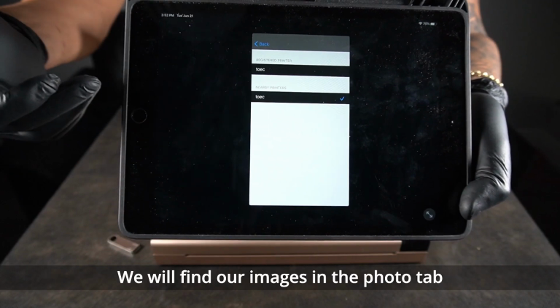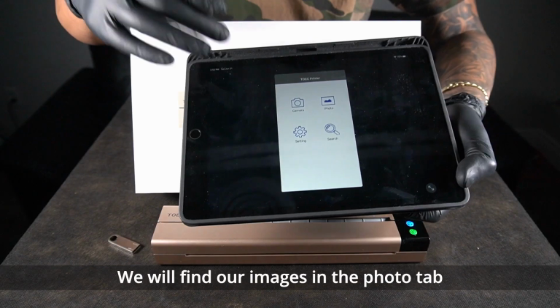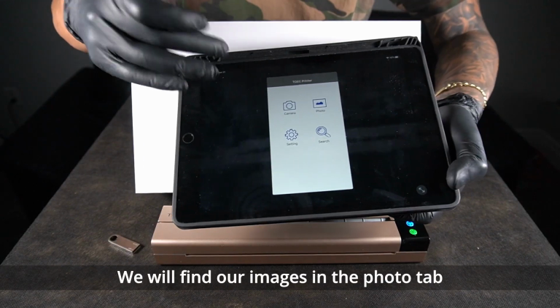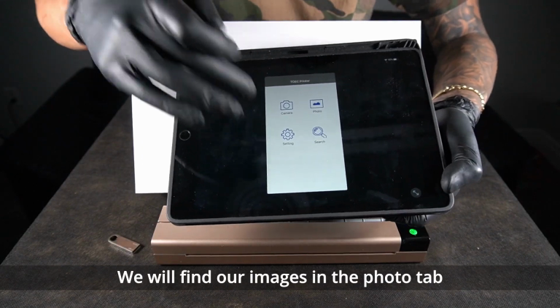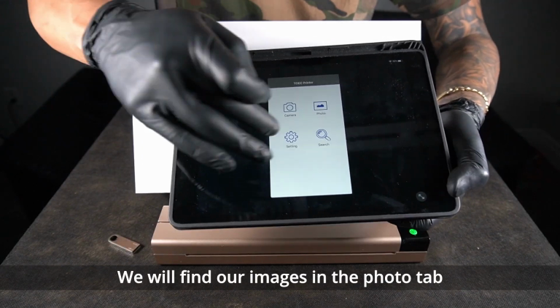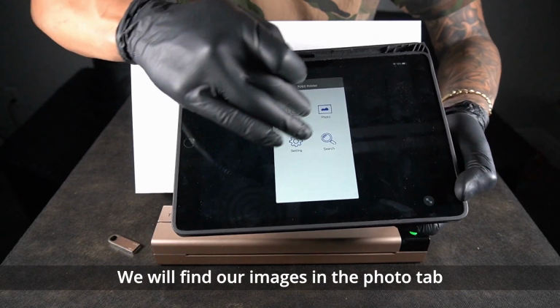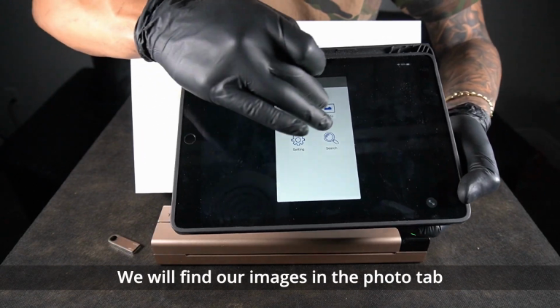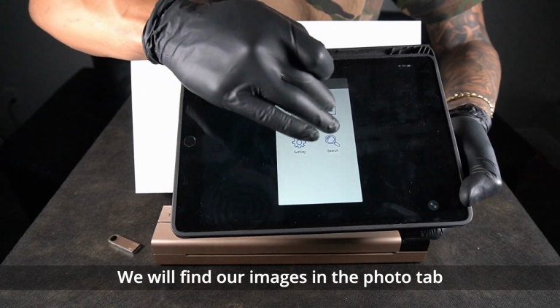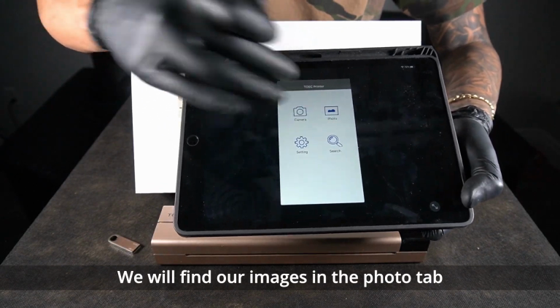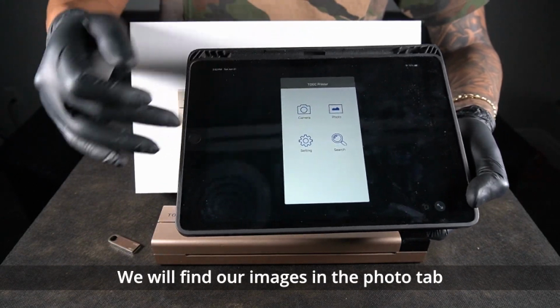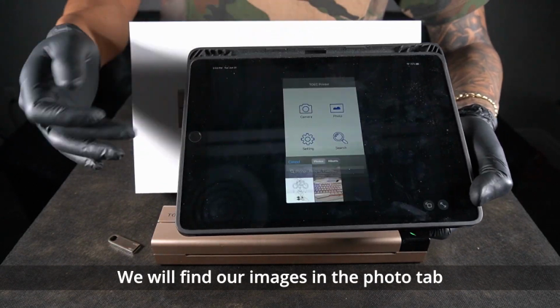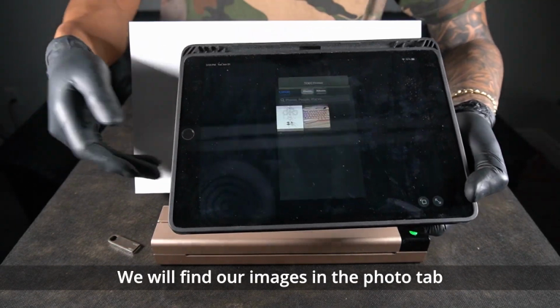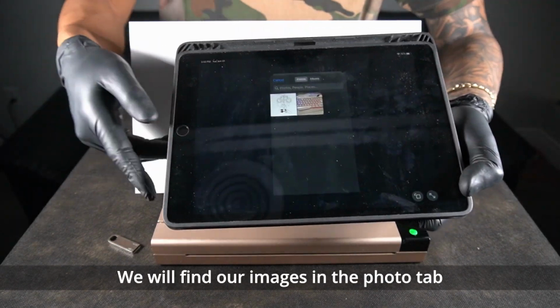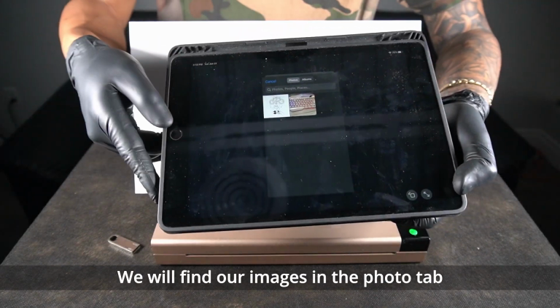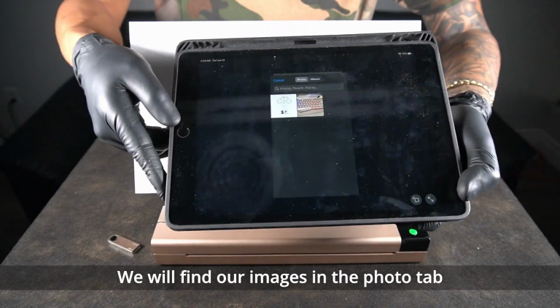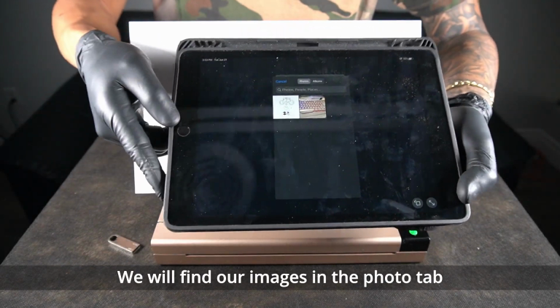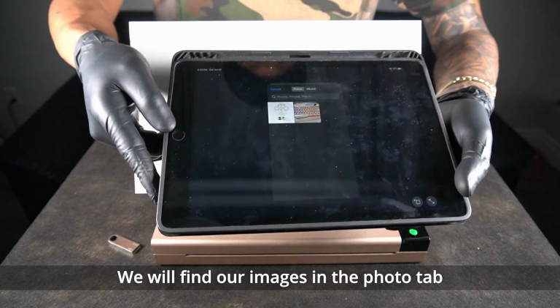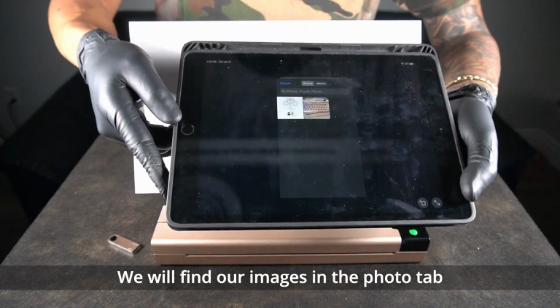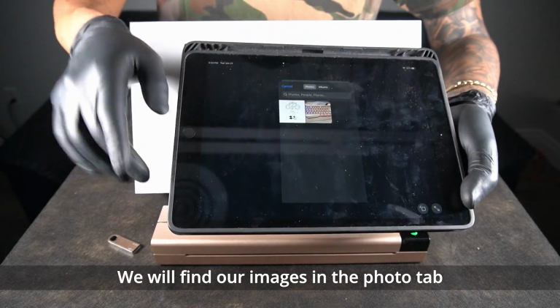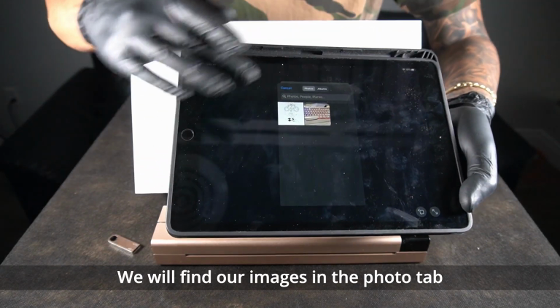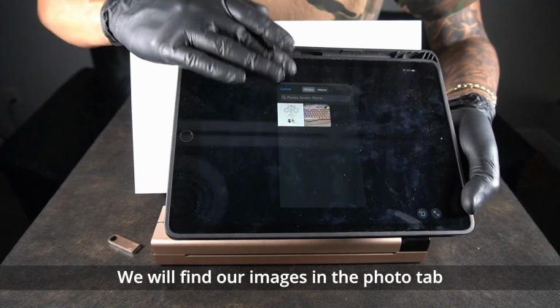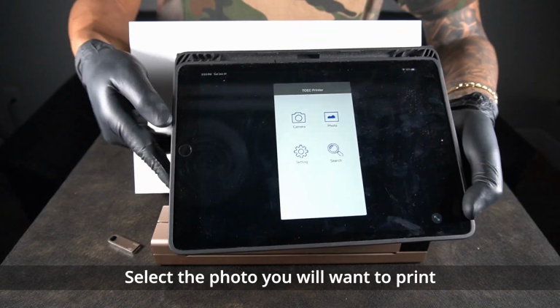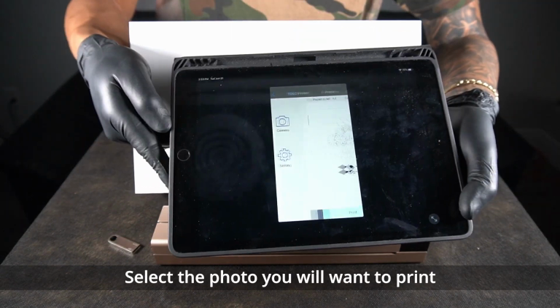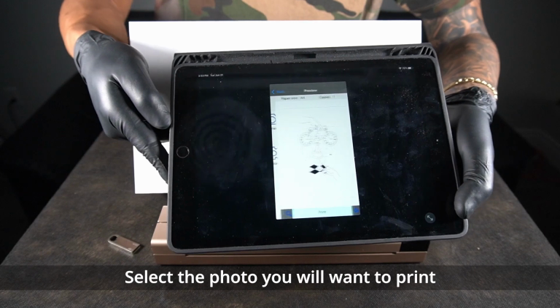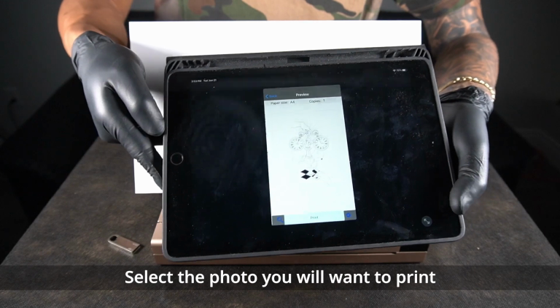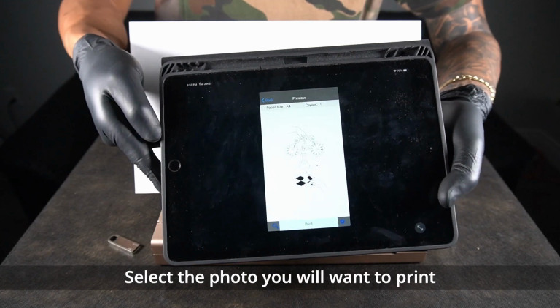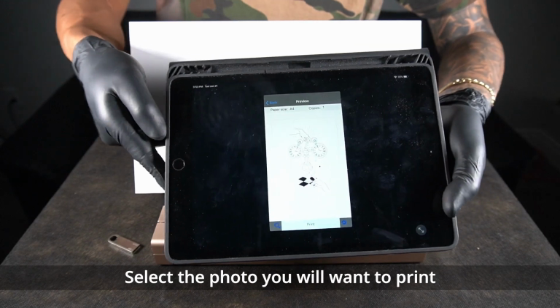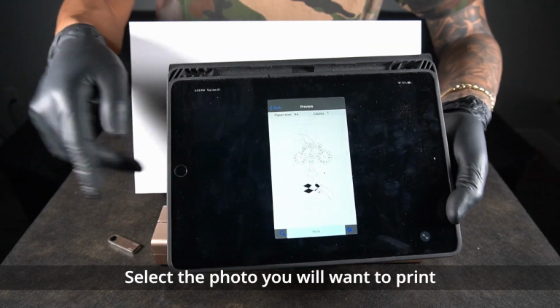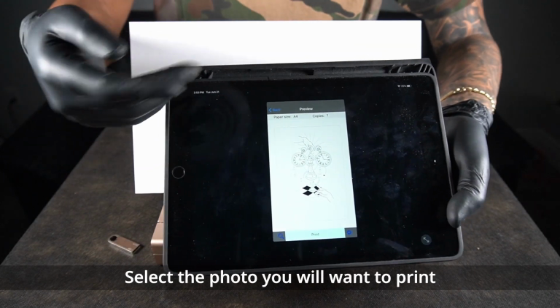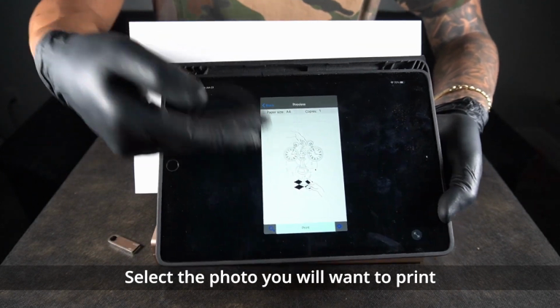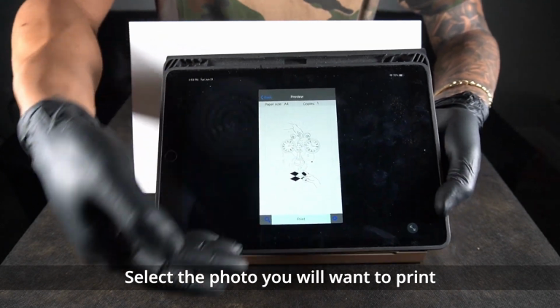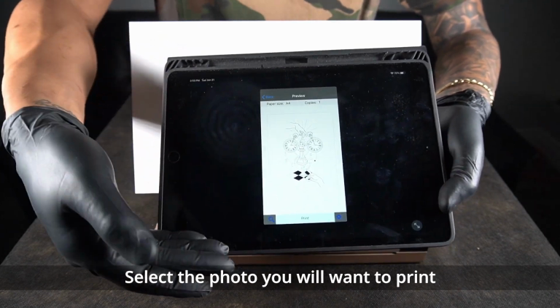We find our images in the photo tab. Select the photo you want to print.